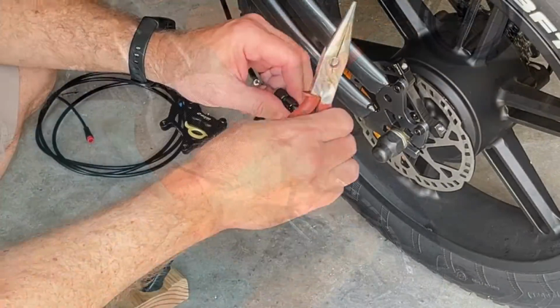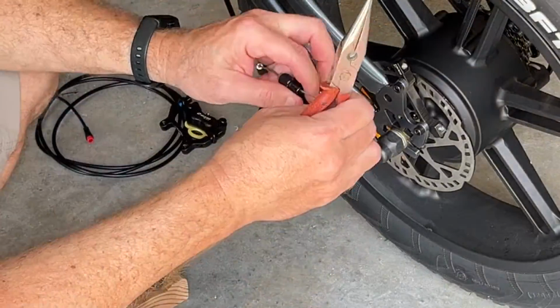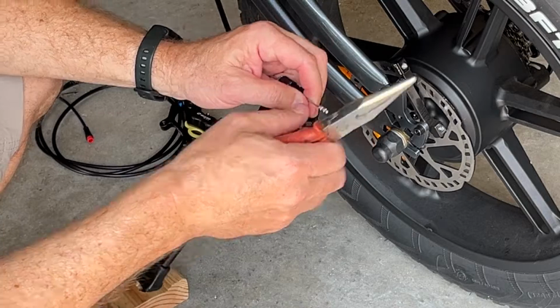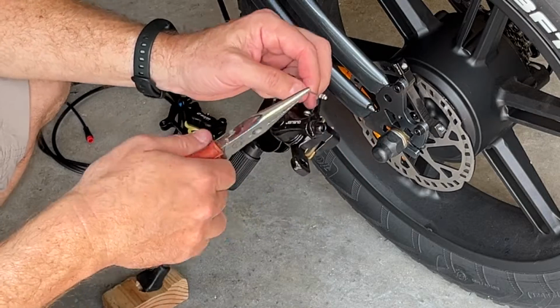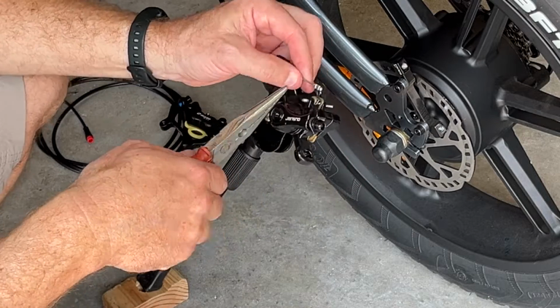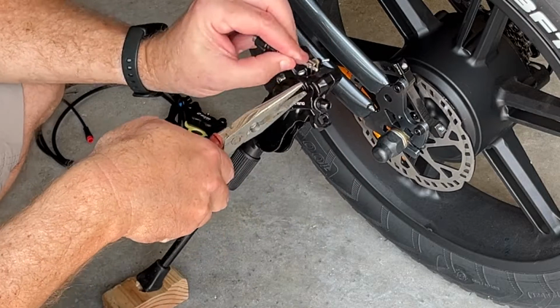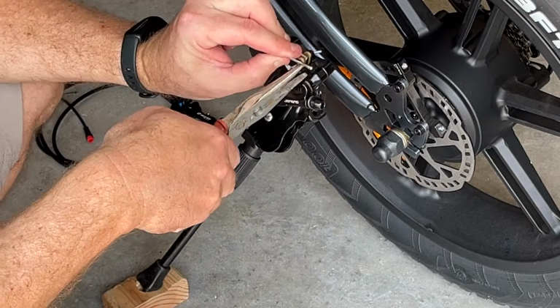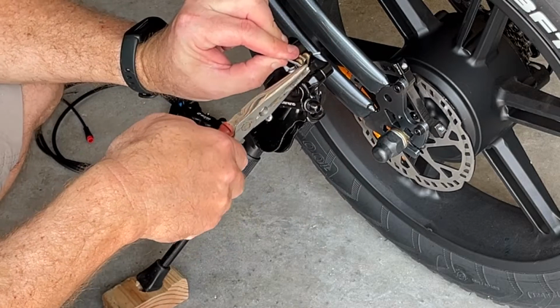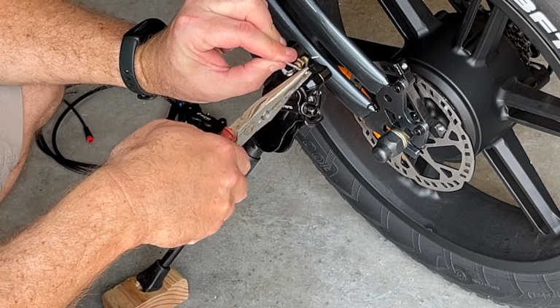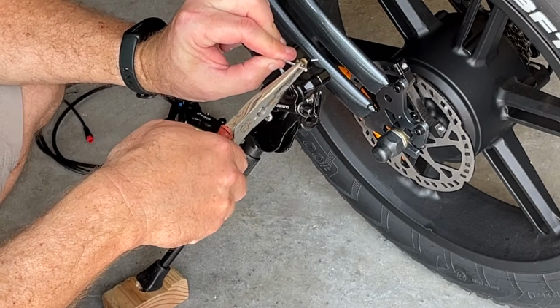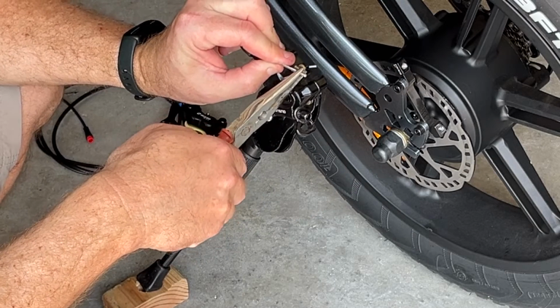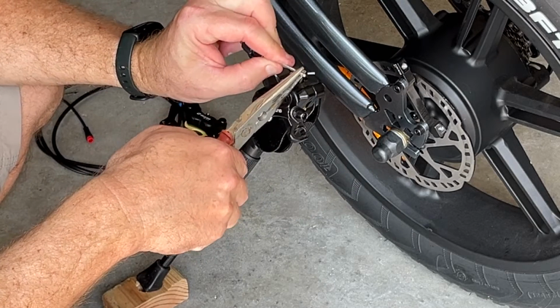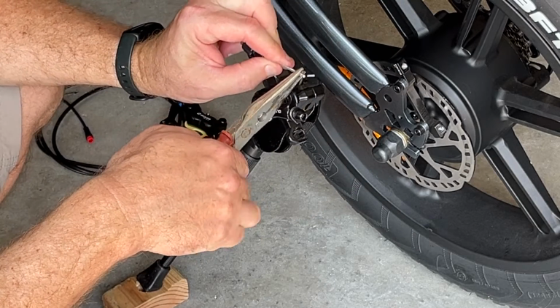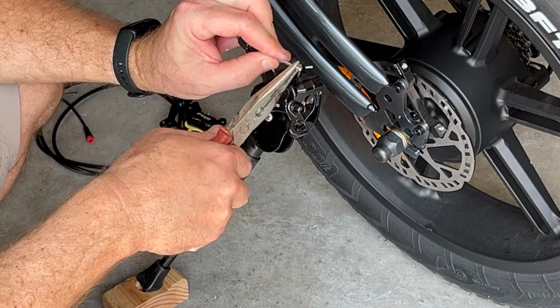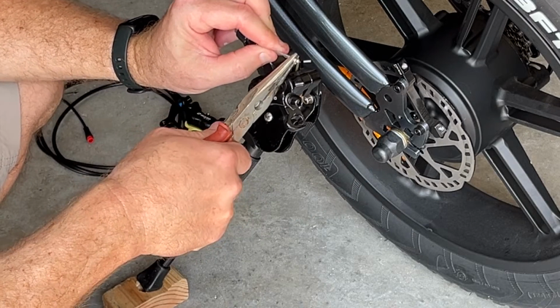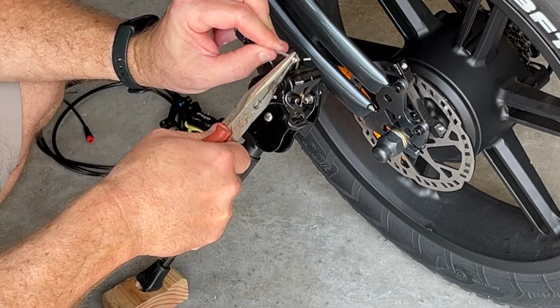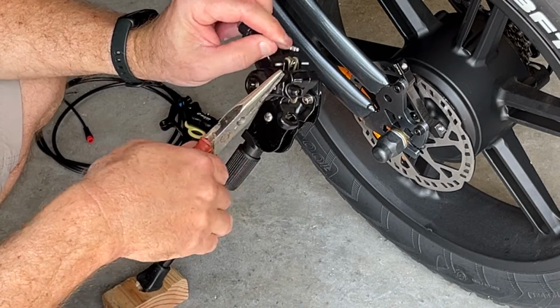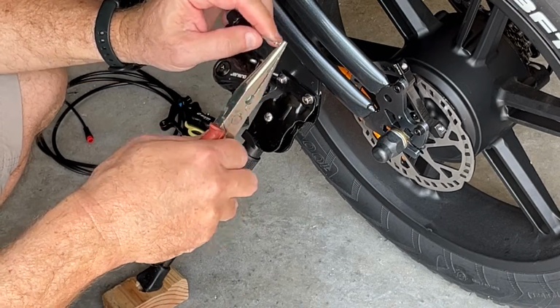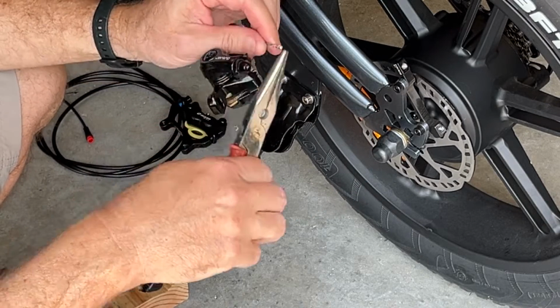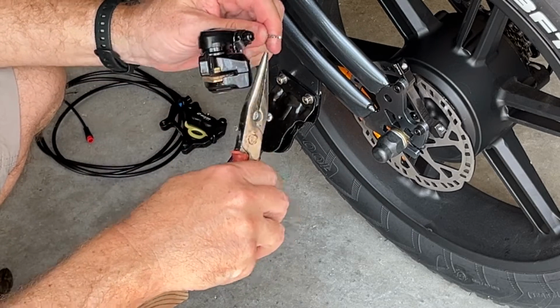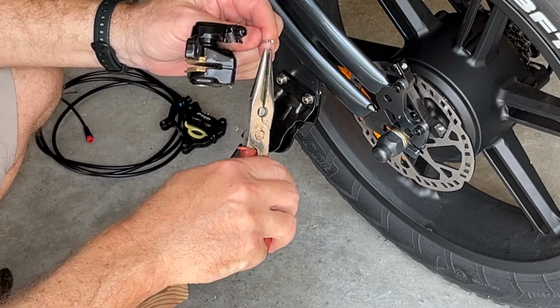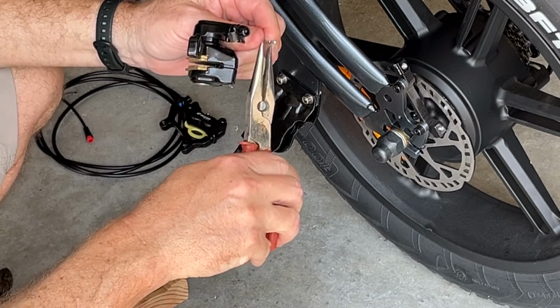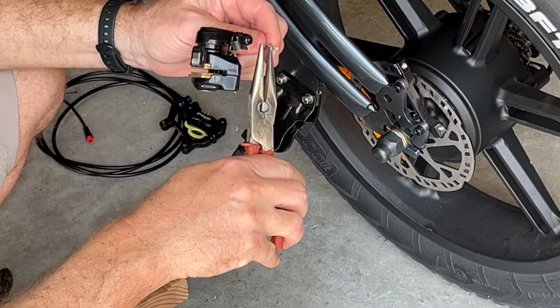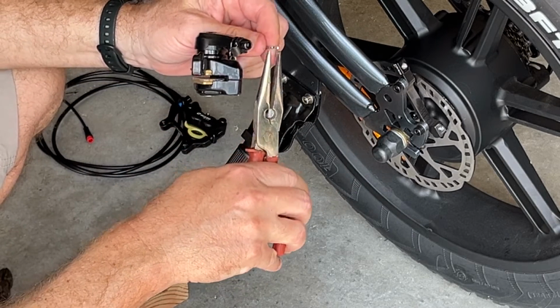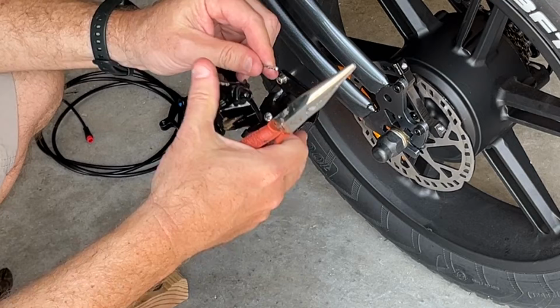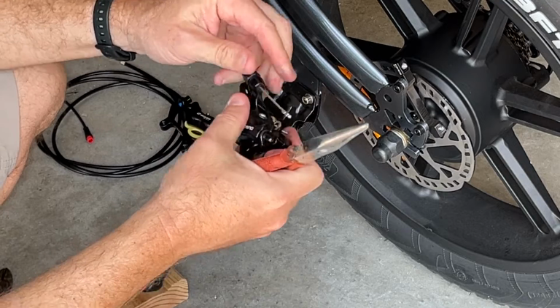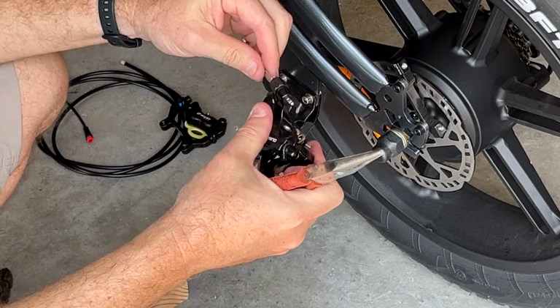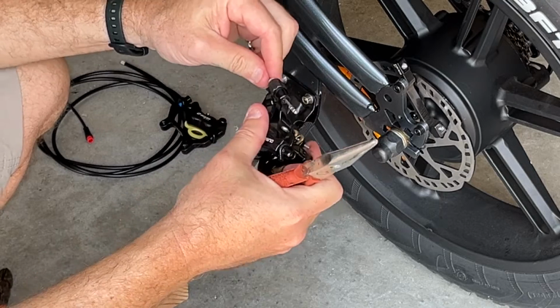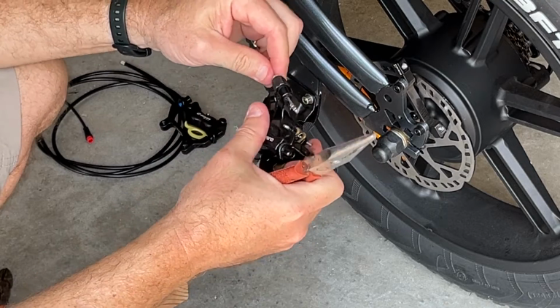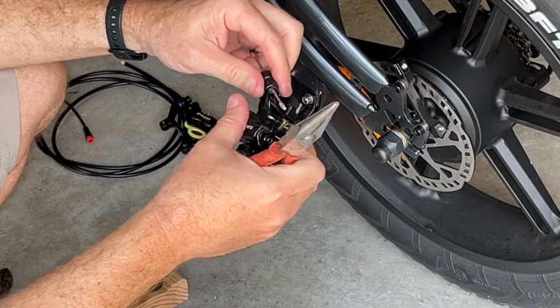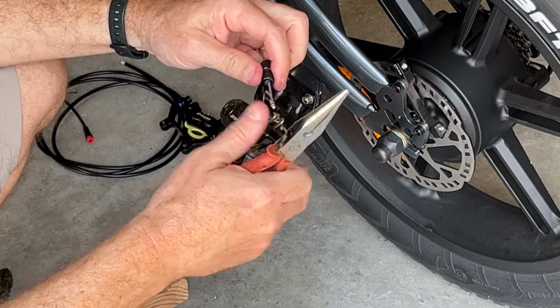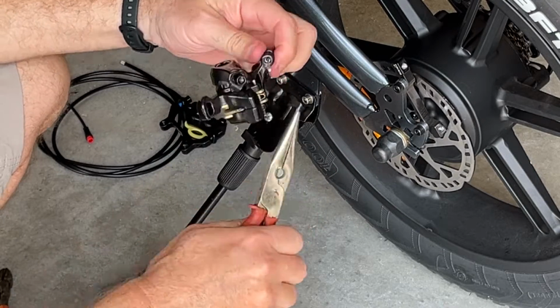Now this little ferrule on the end — I'm going to squeeze it the opposite way of the crimping and then I'll be able to pull it through.